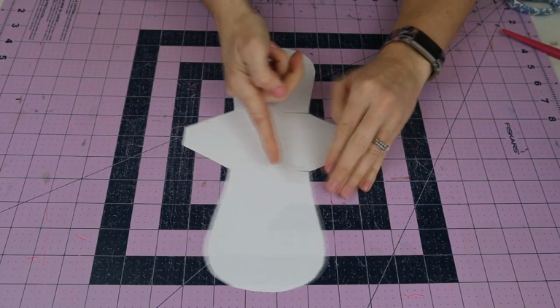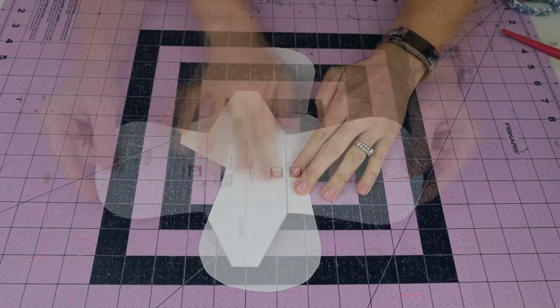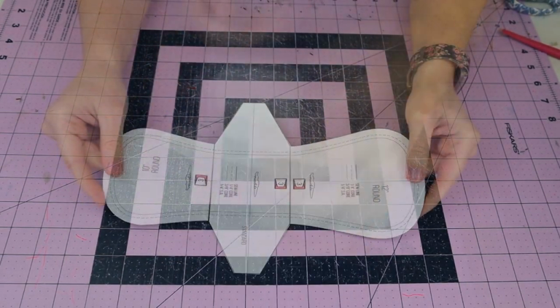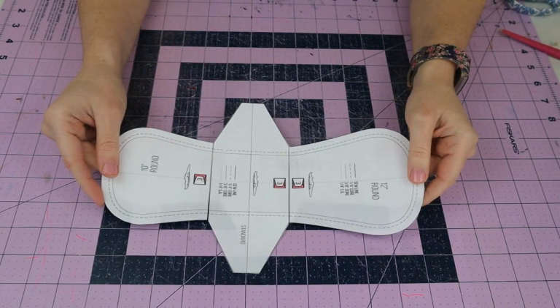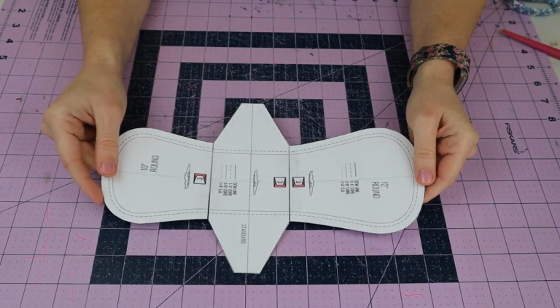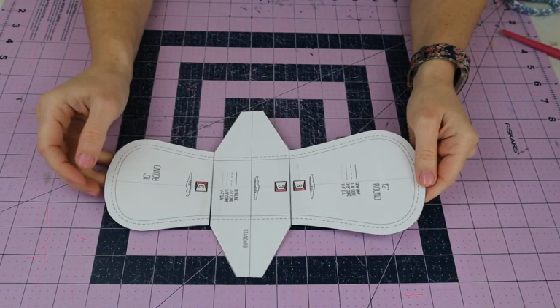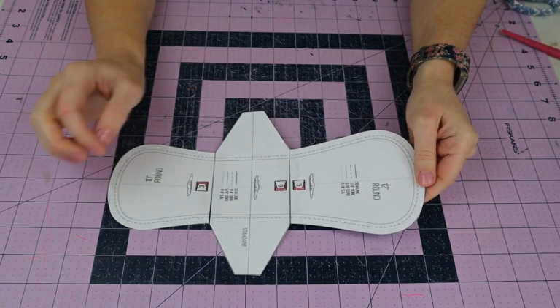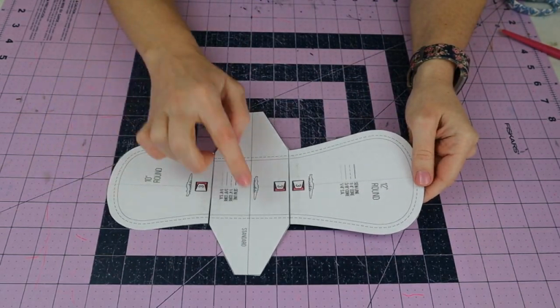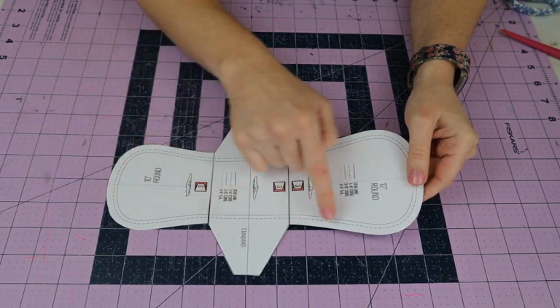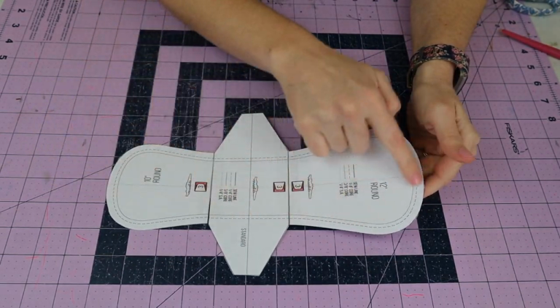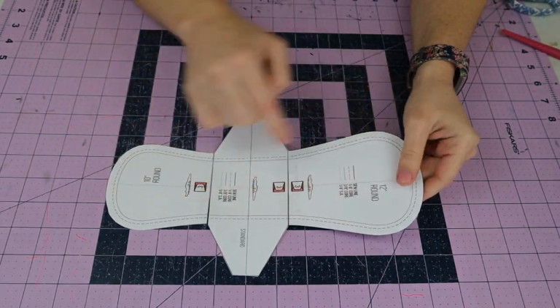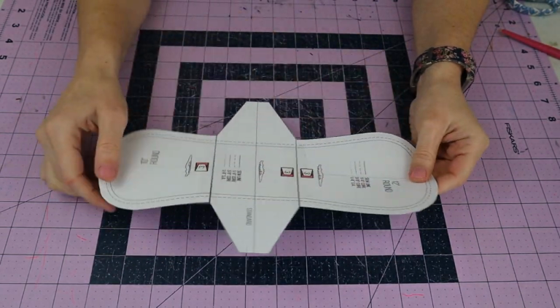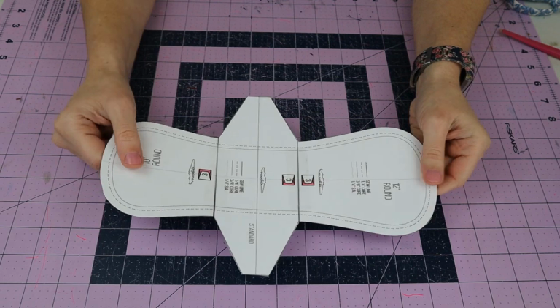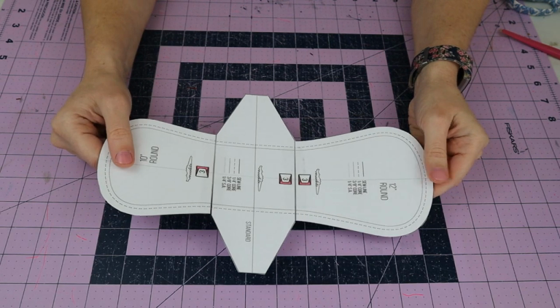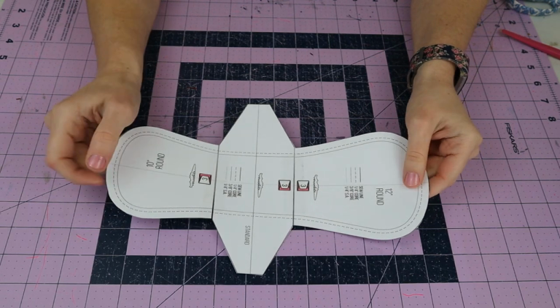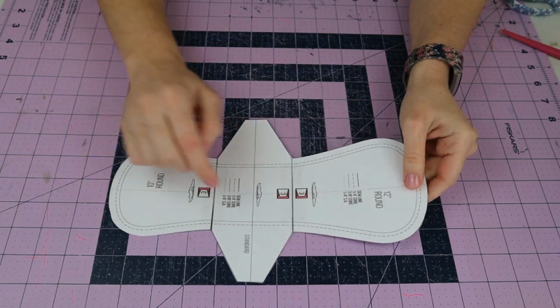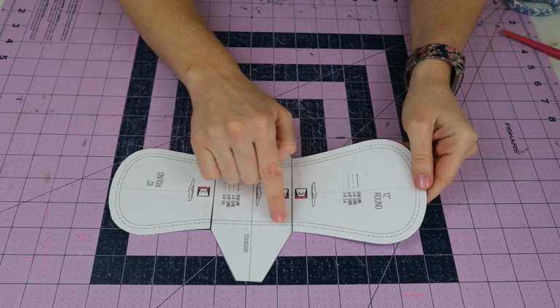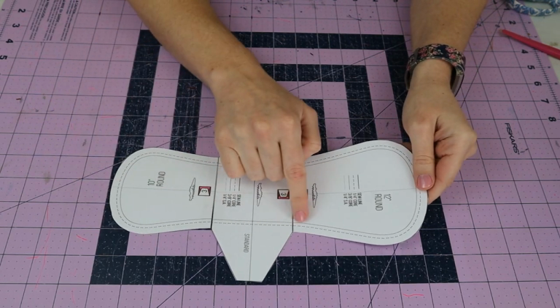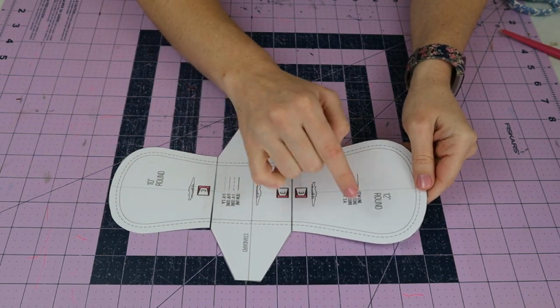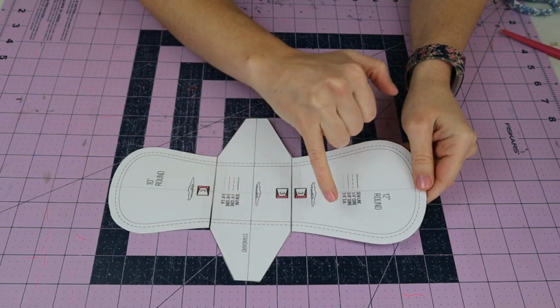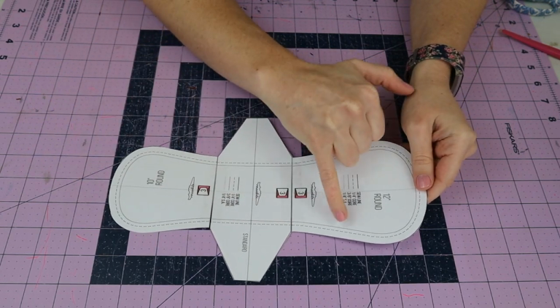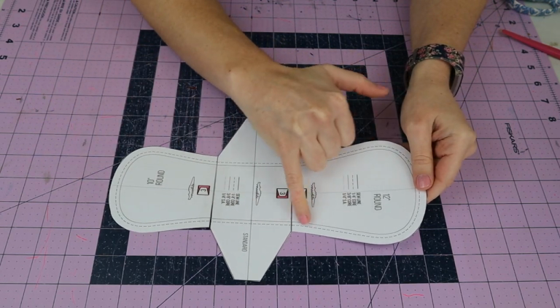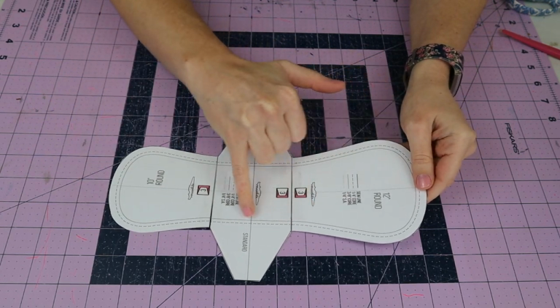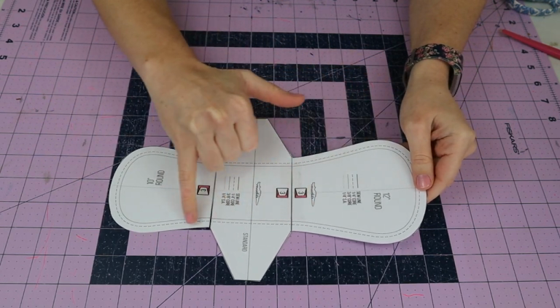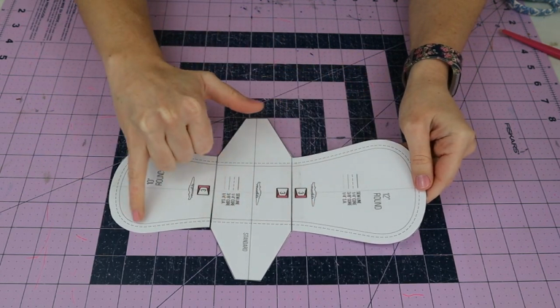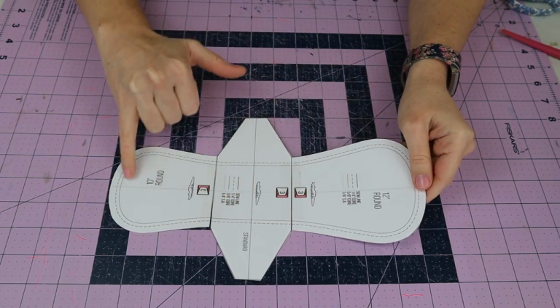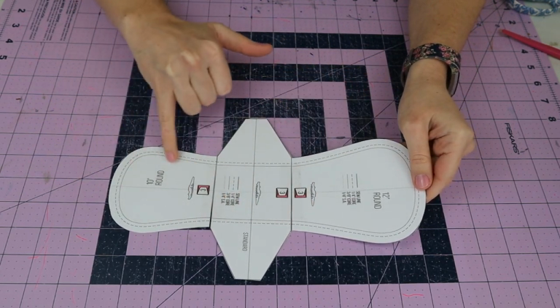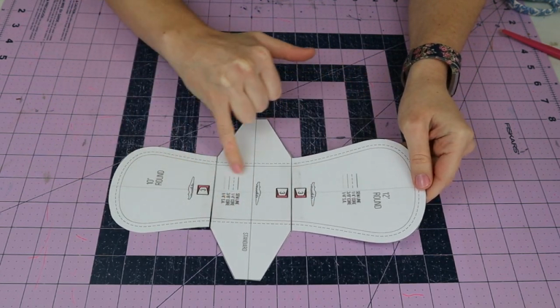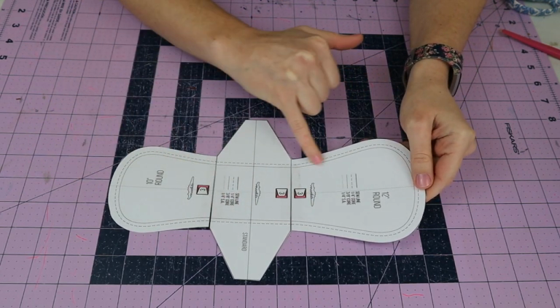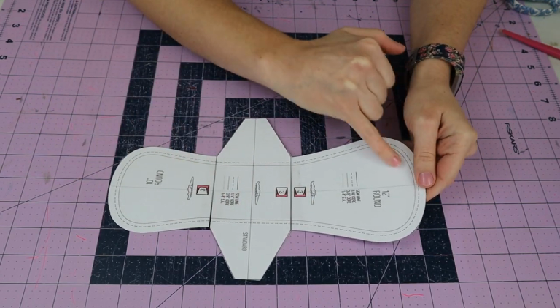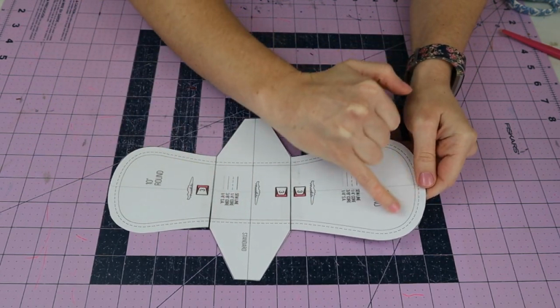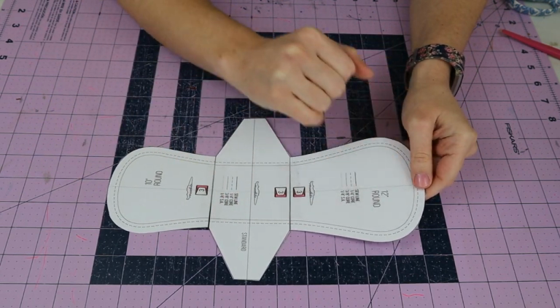Then you want to make another one of these pattern pieces using the inner line she's provided on the inside for the core piece.